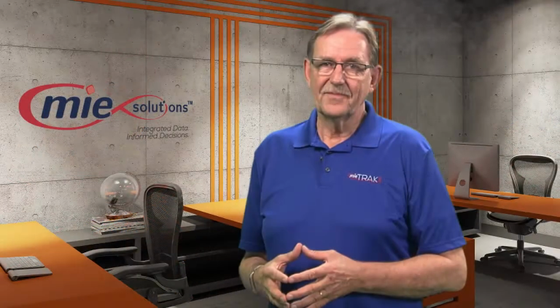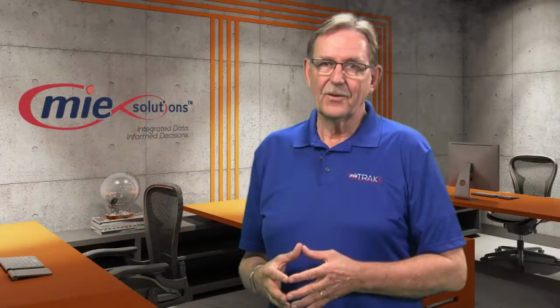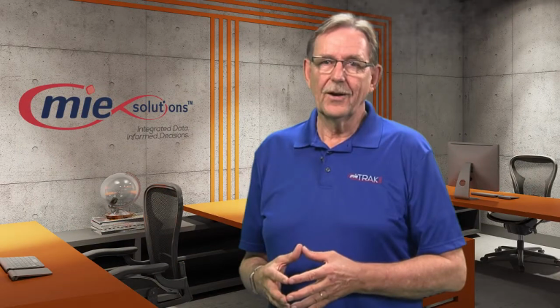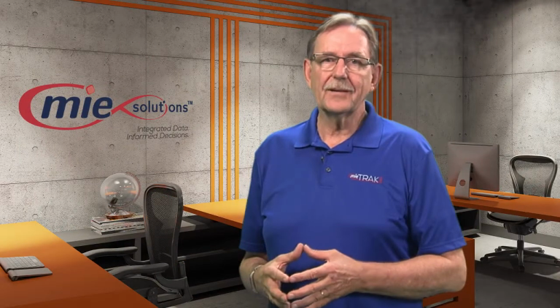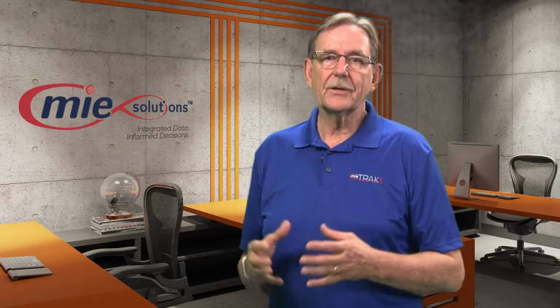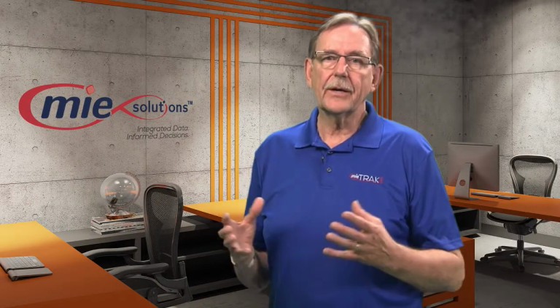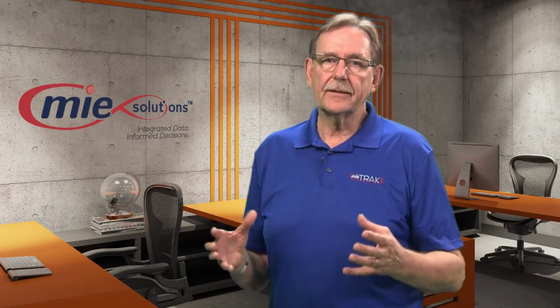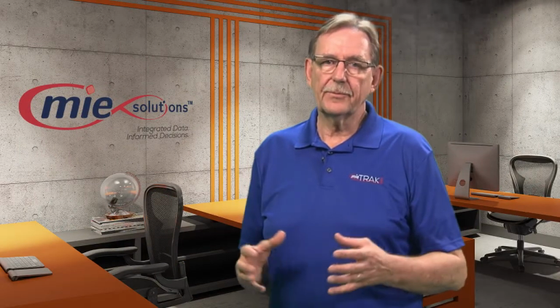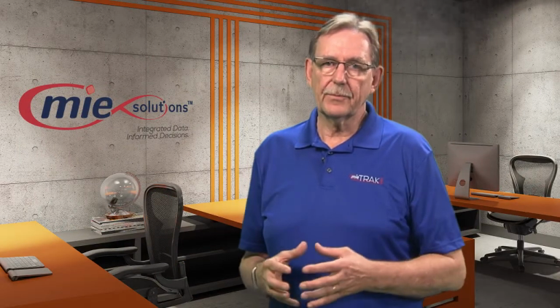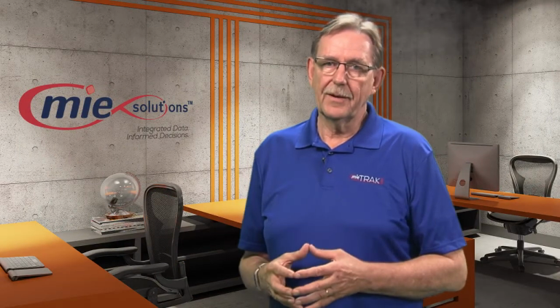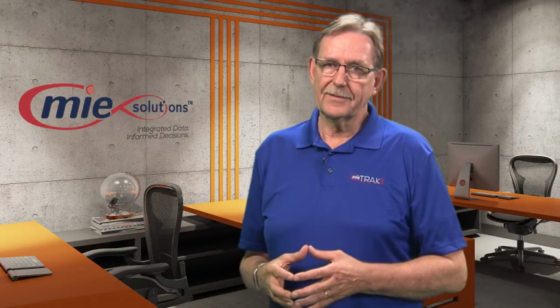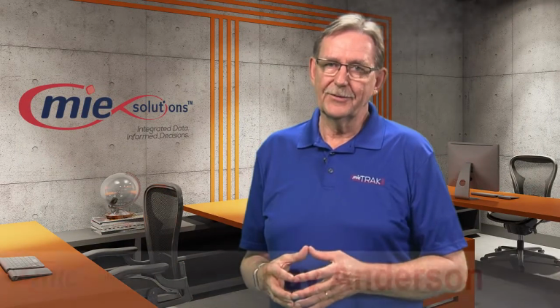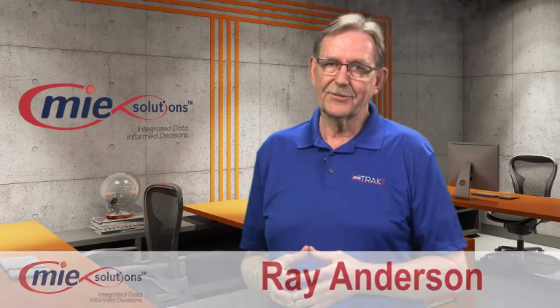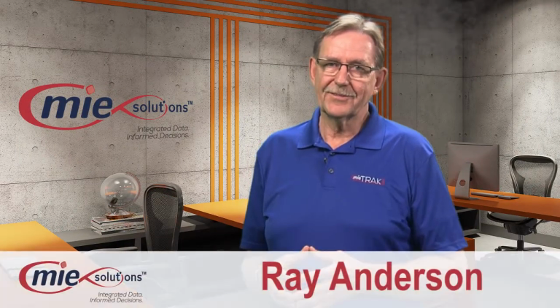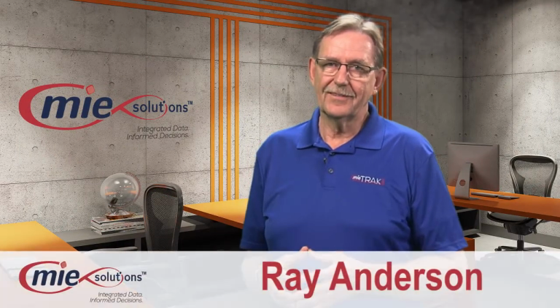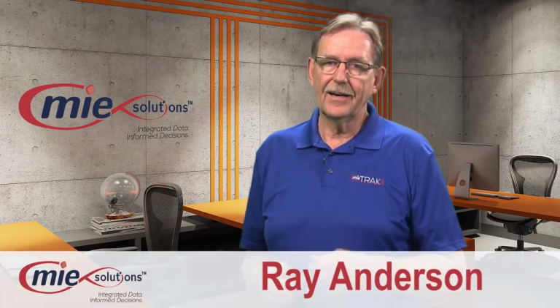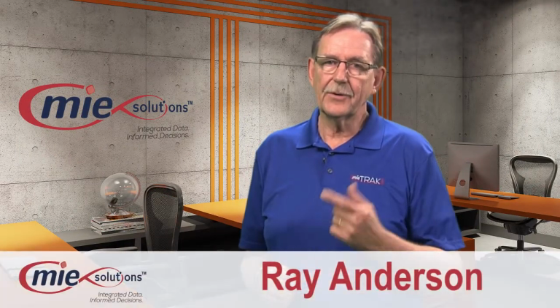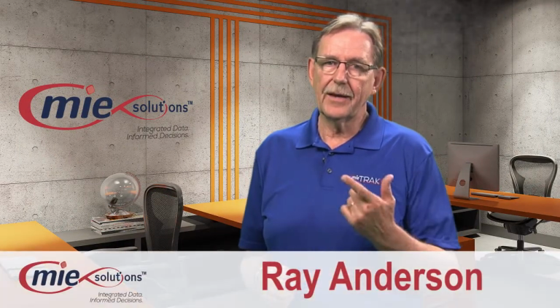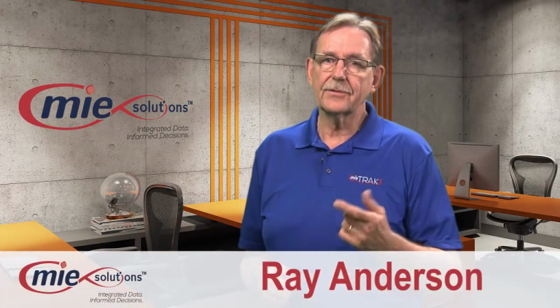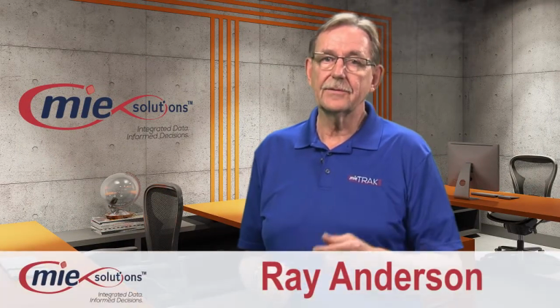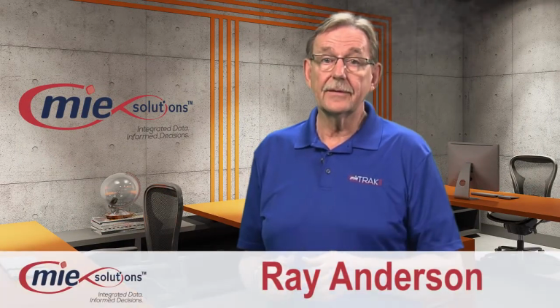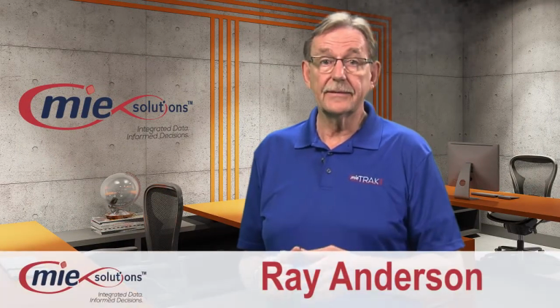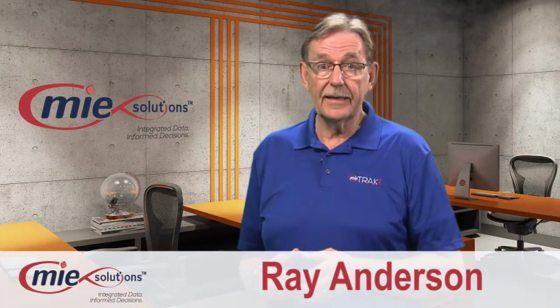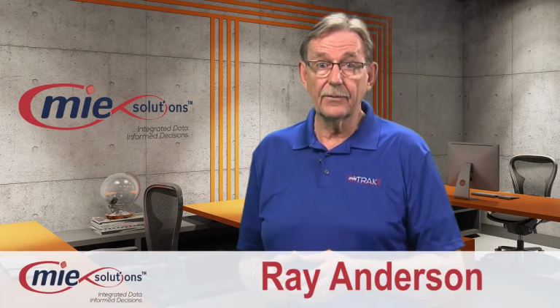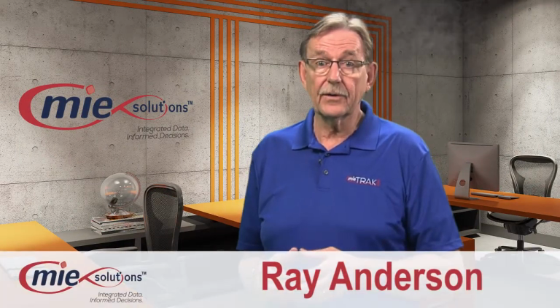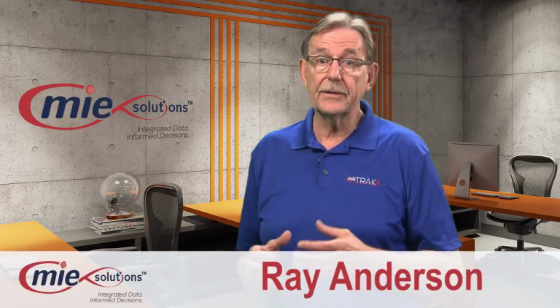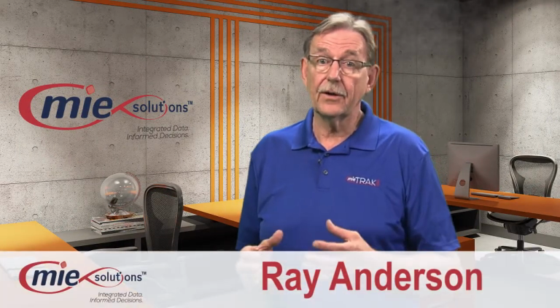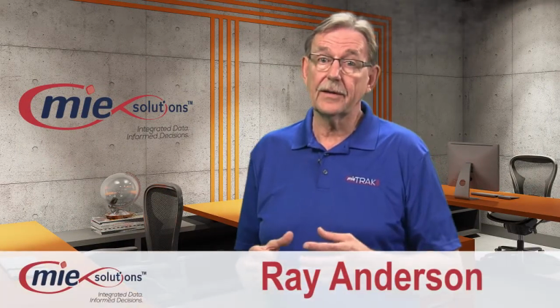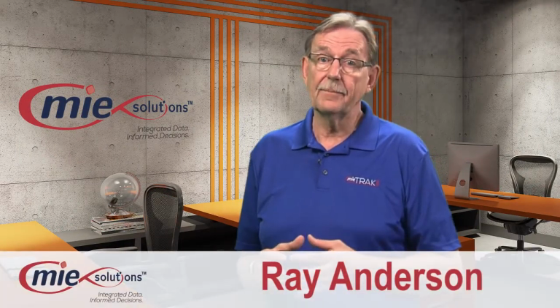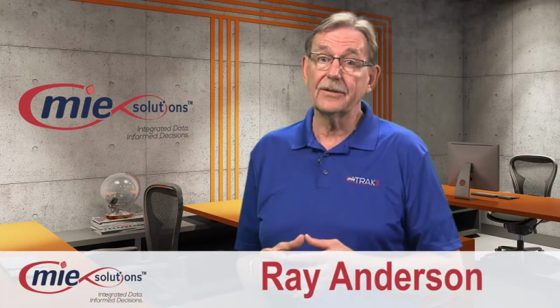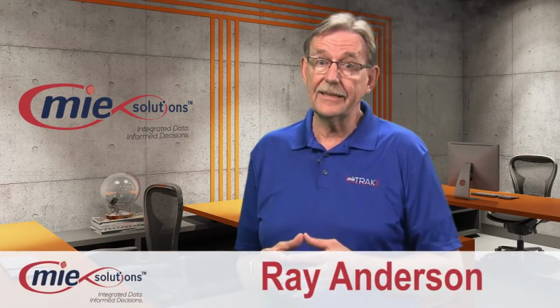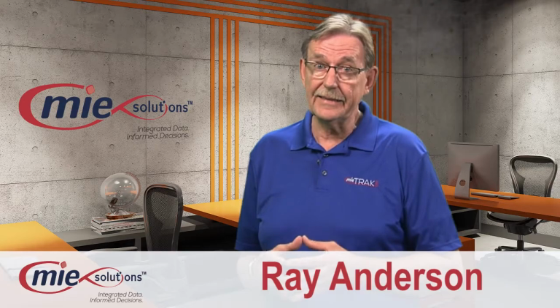Welcome to Quick Tips with My Solutions. I'm Ray Anderson and today we're going to be talking about kitting.